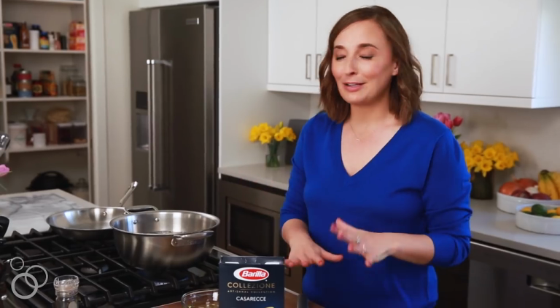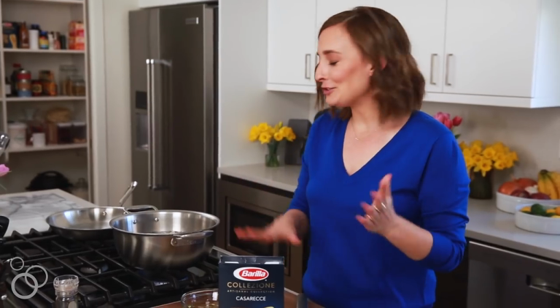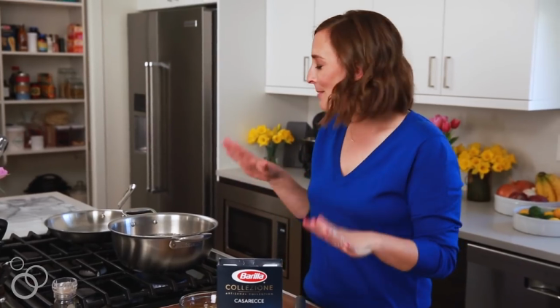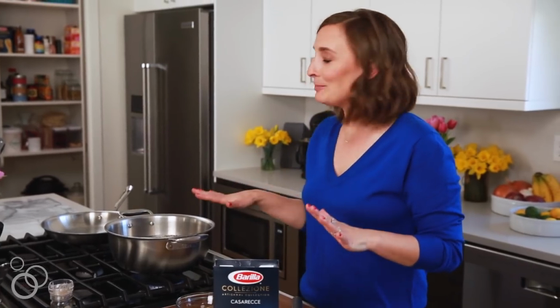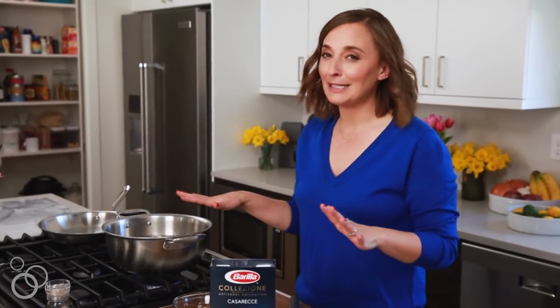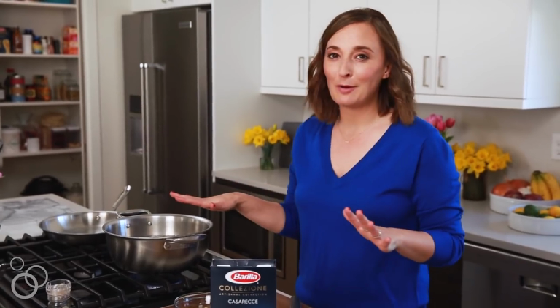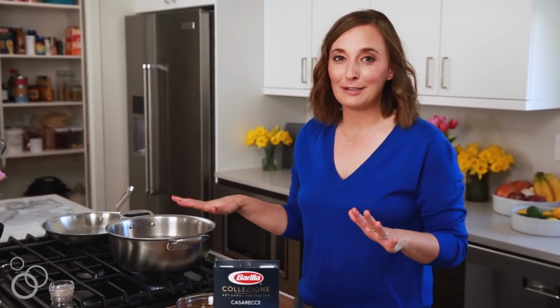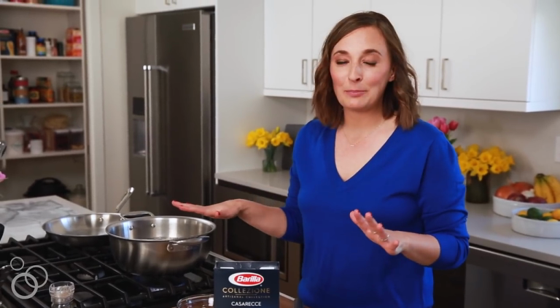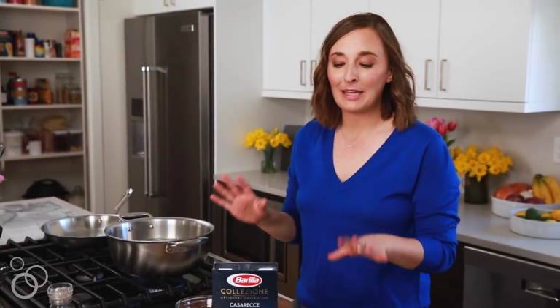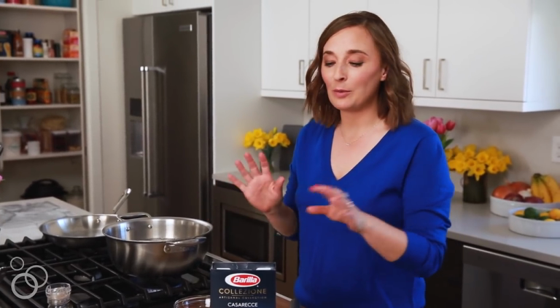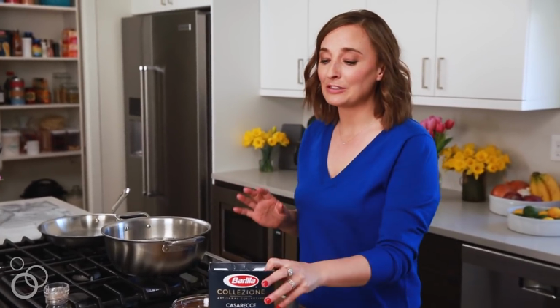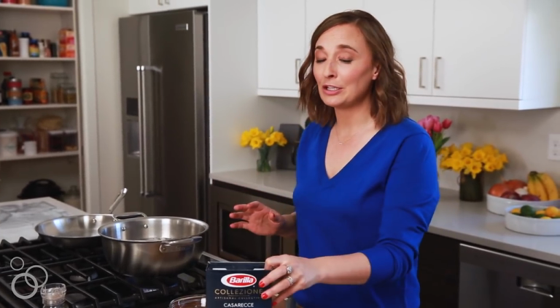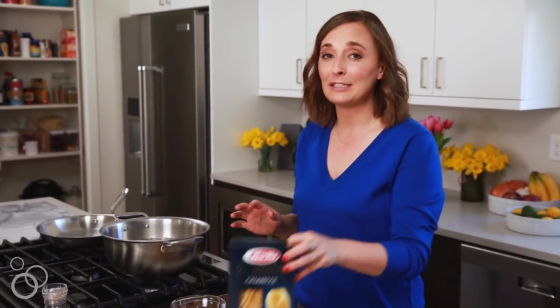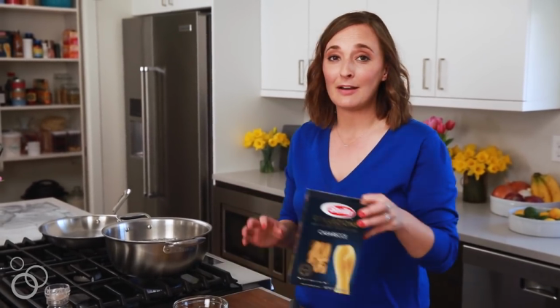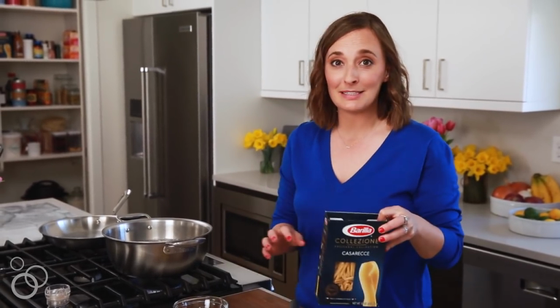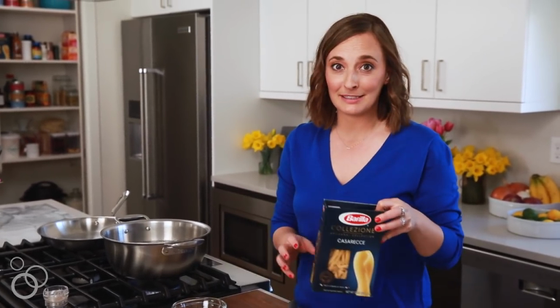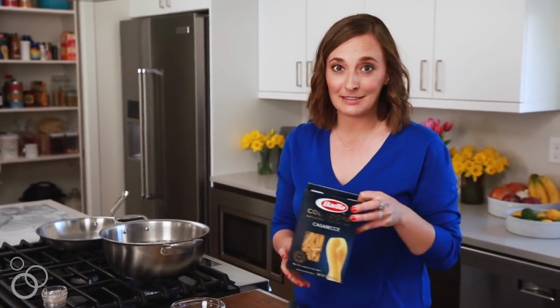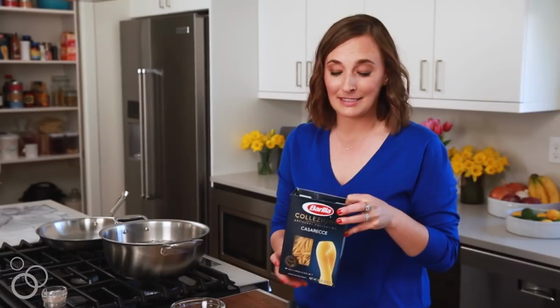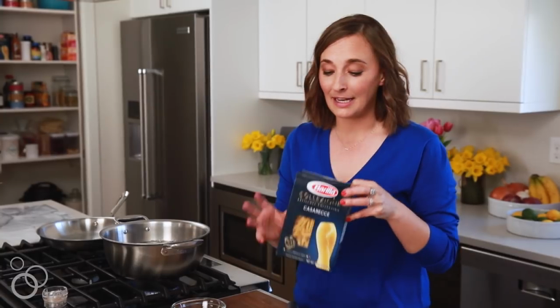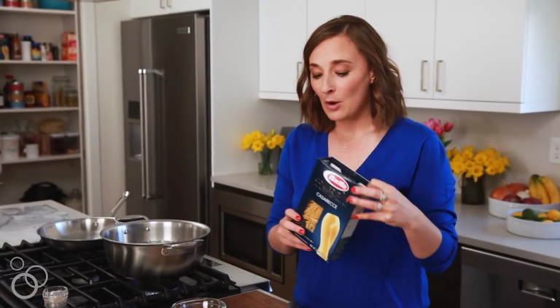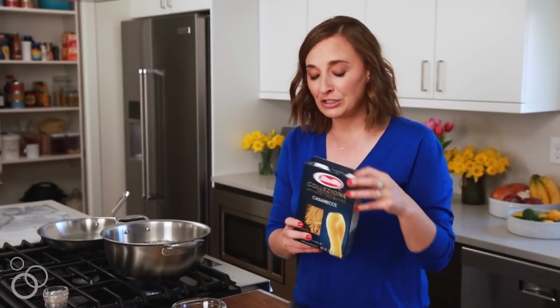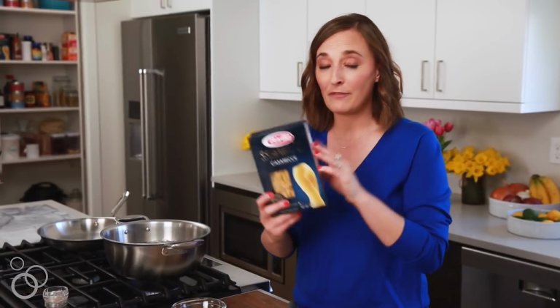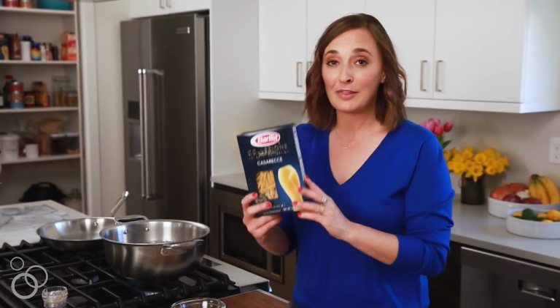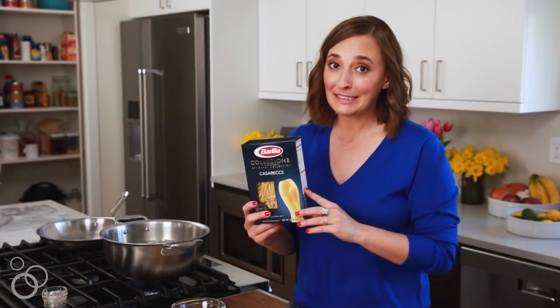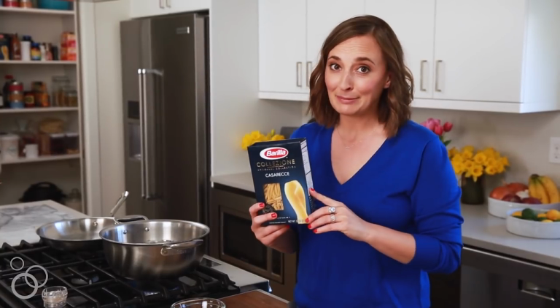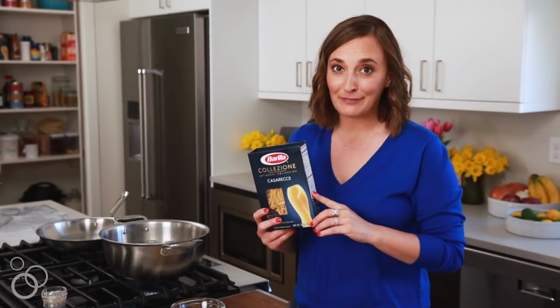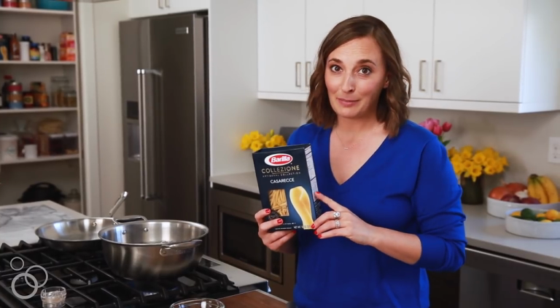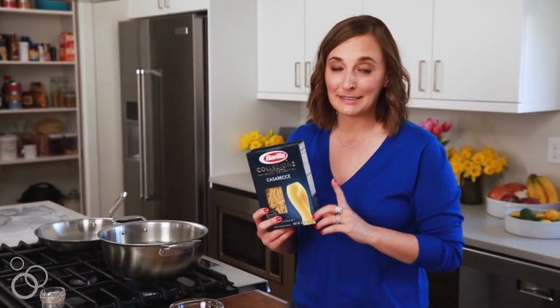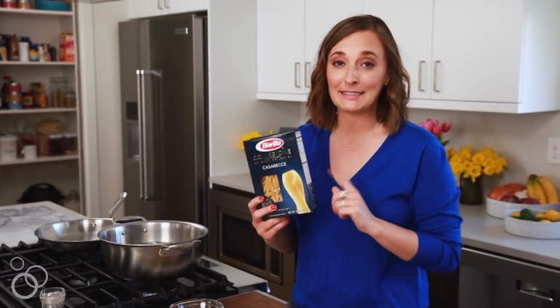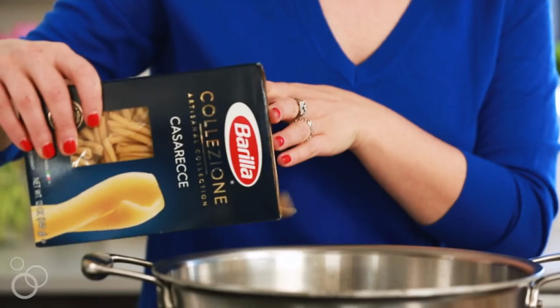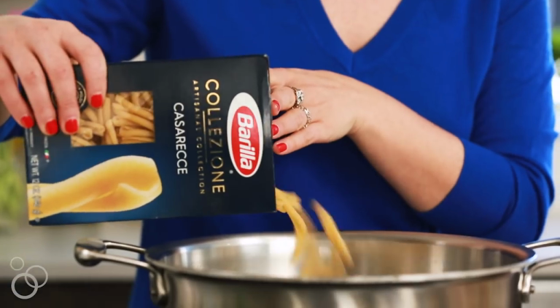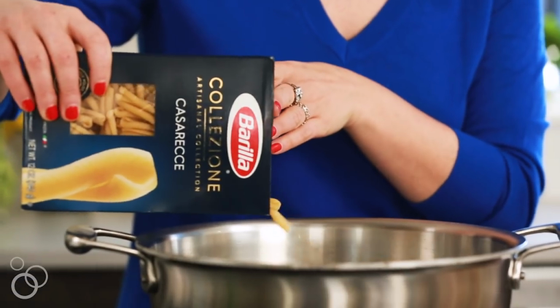Garlic's chopped, pasta water is boiling. We're just gonna cook this off until it's al dente, which for this specific pasta is 10 minutes.